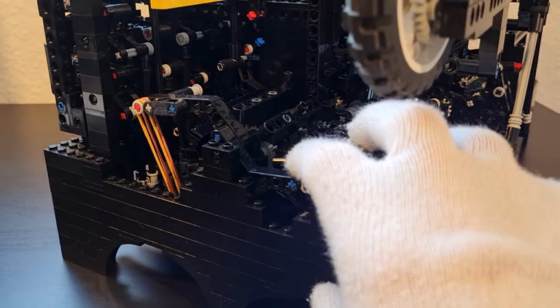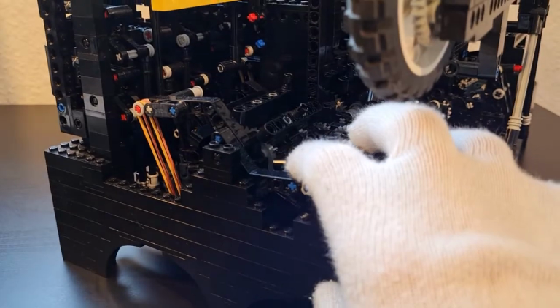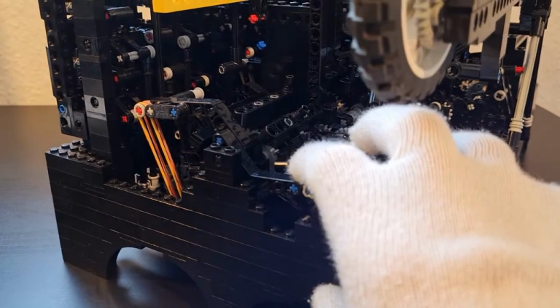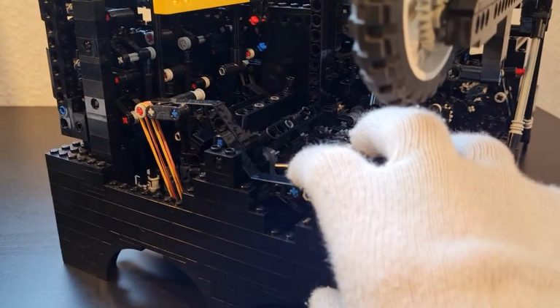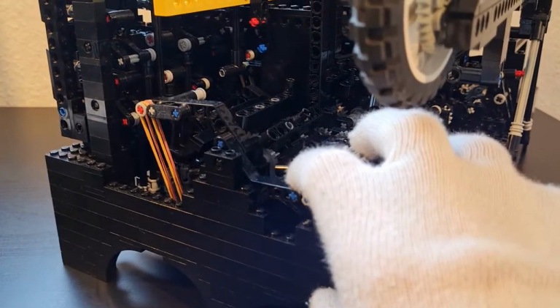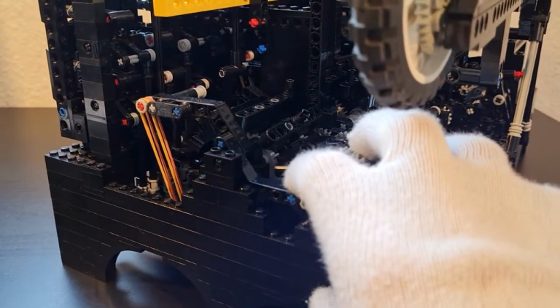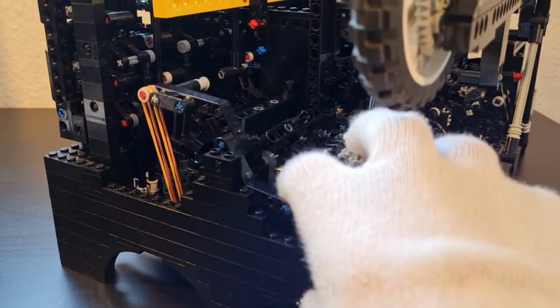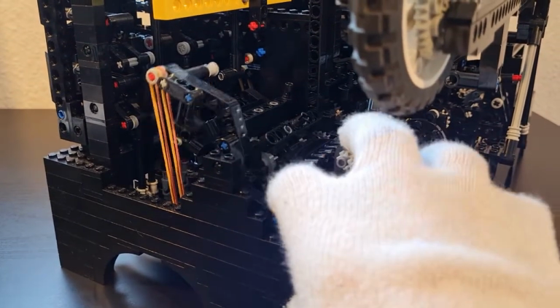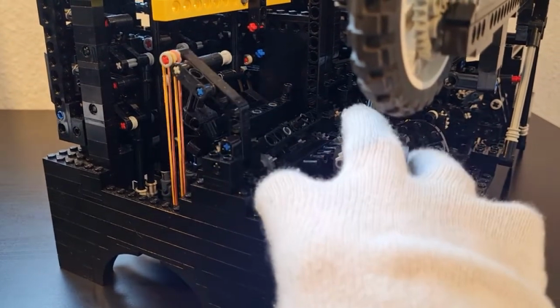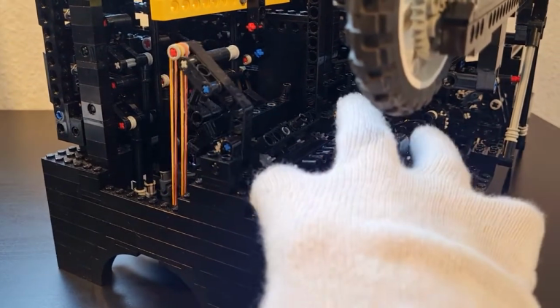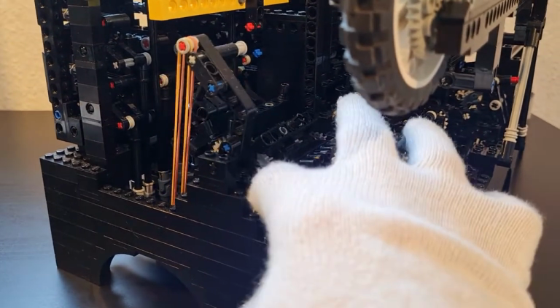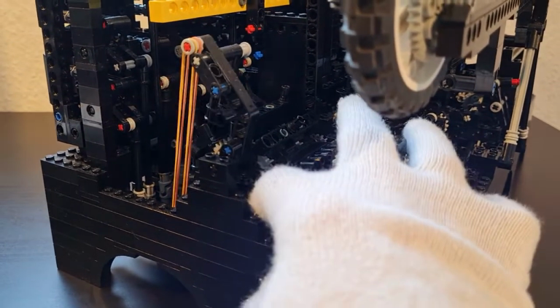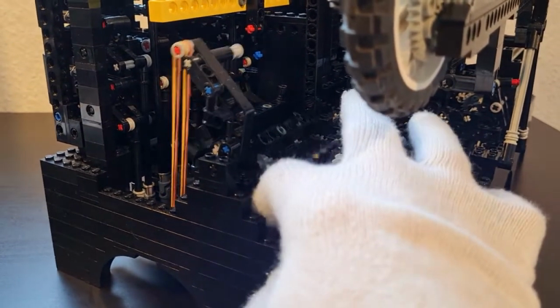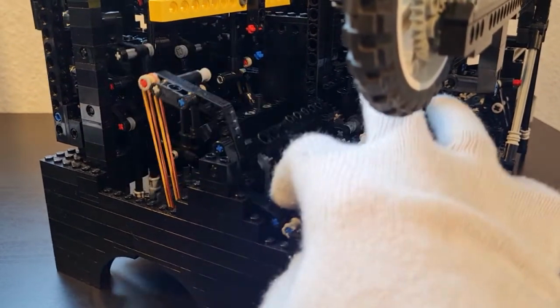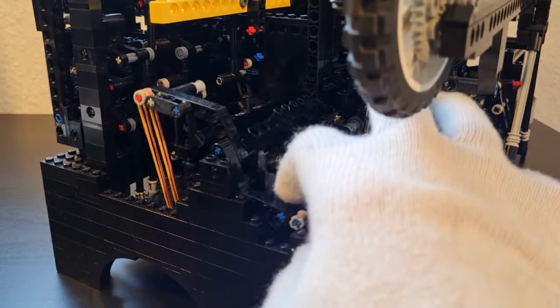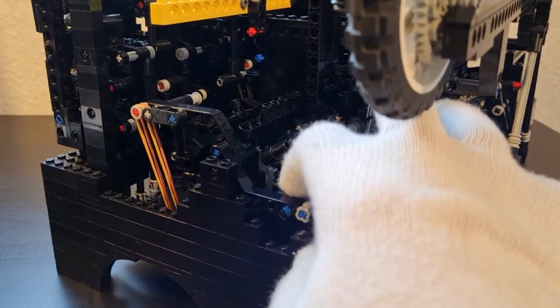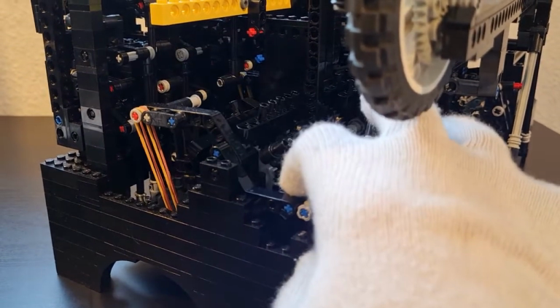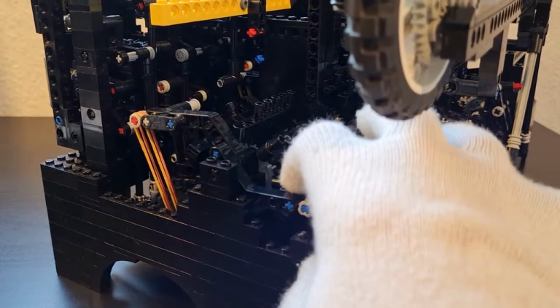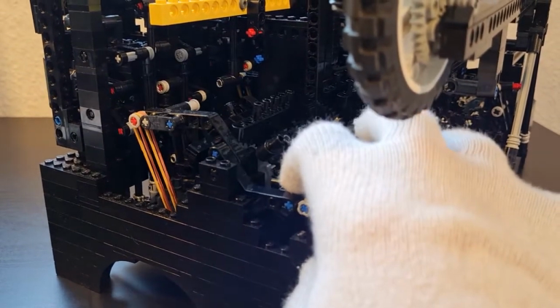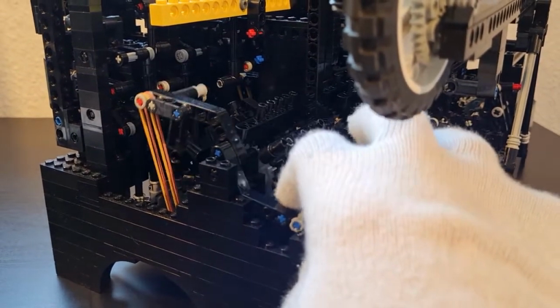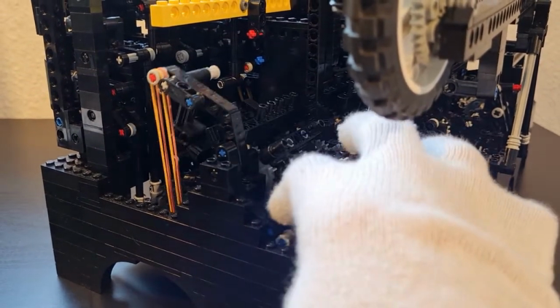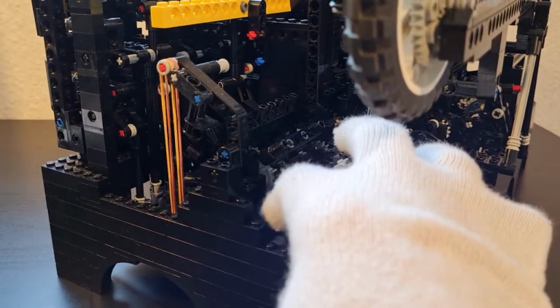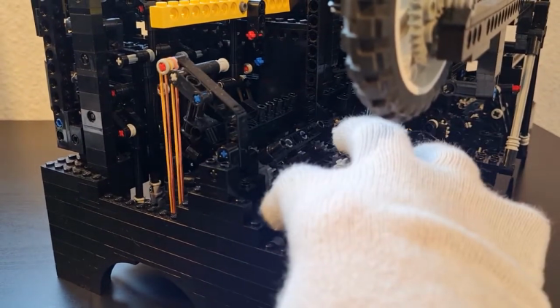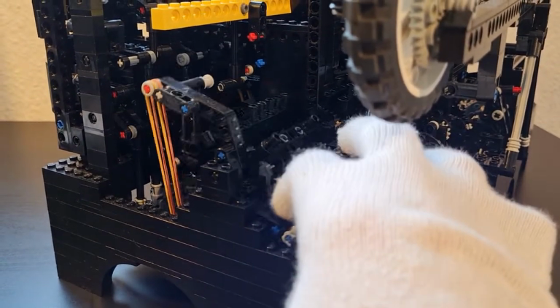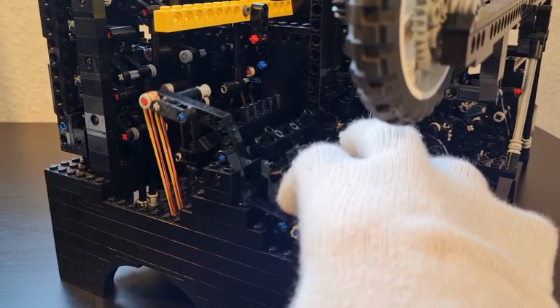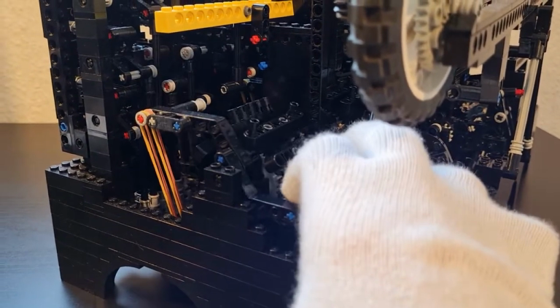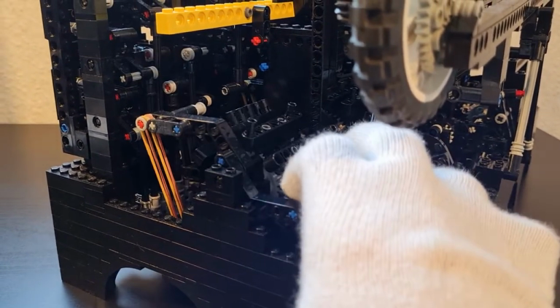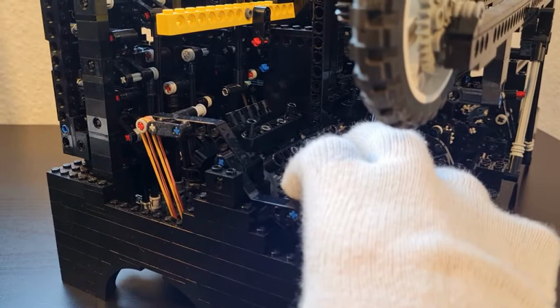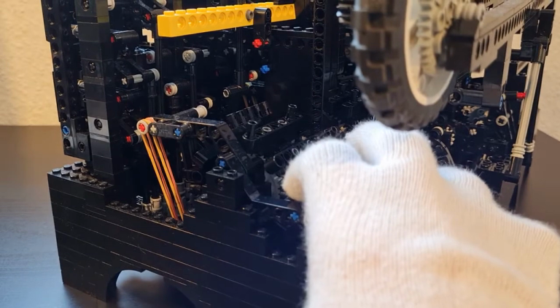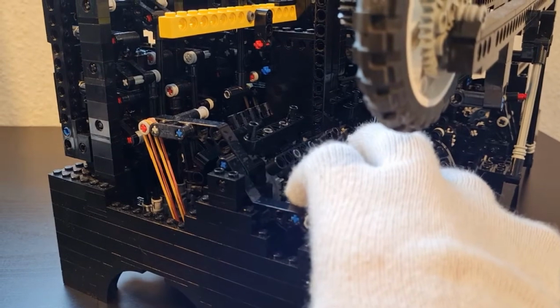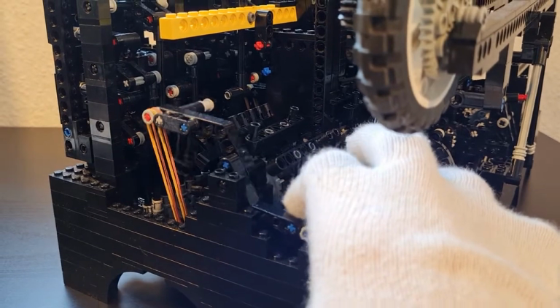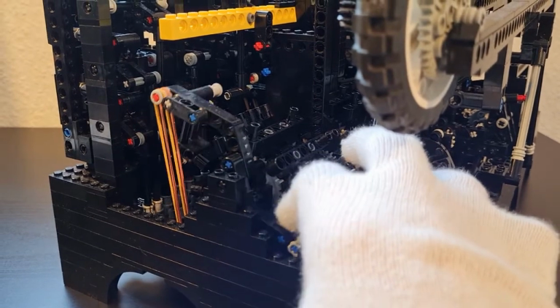The earlier mentioned cams again drive rubber-driven levers that rotate the drums exactly one tenth.